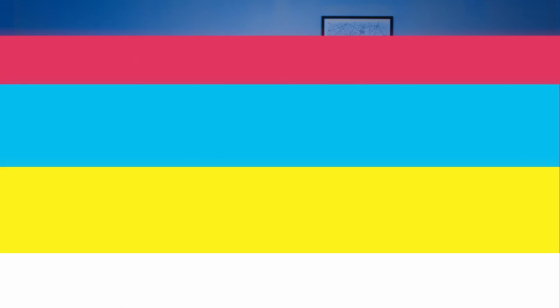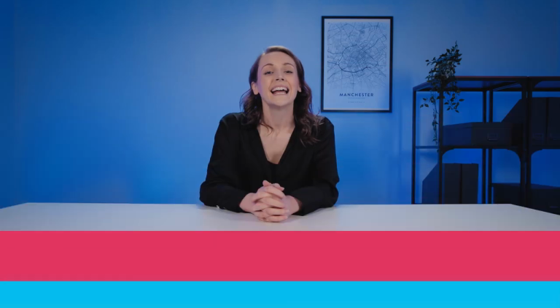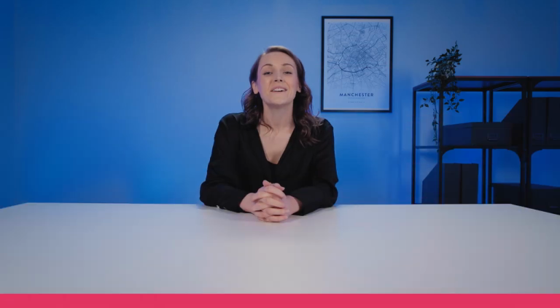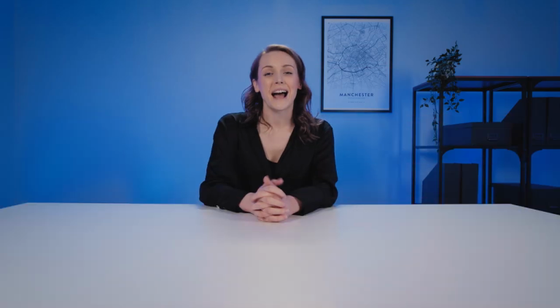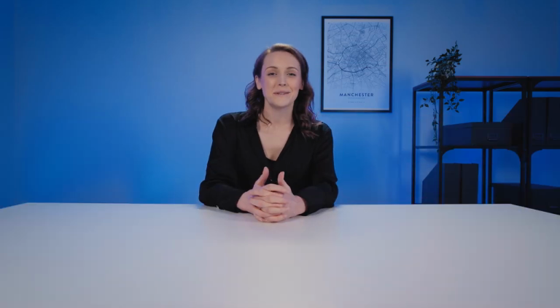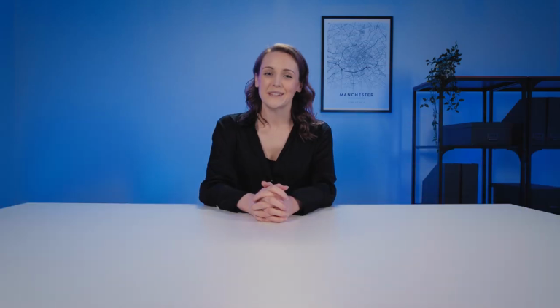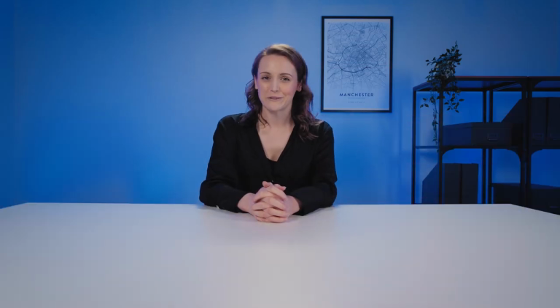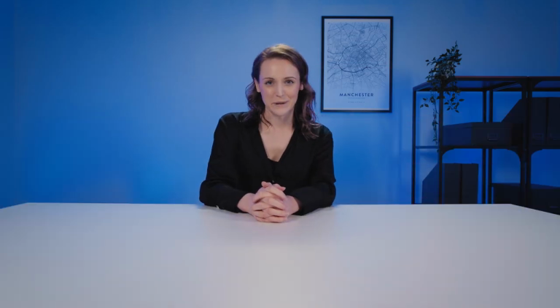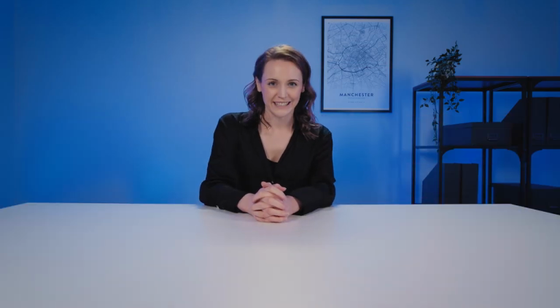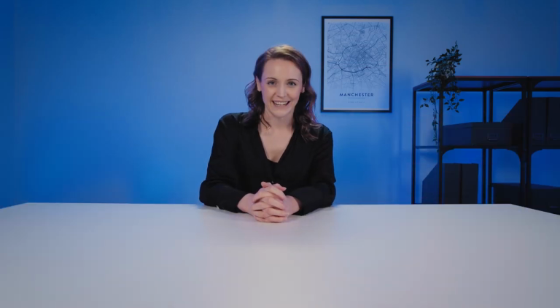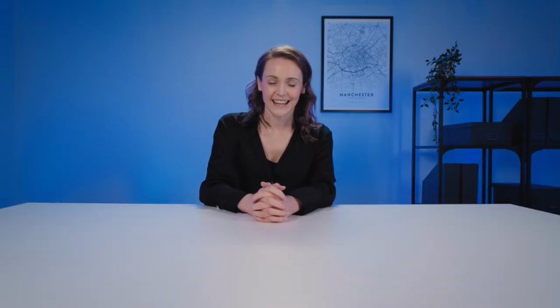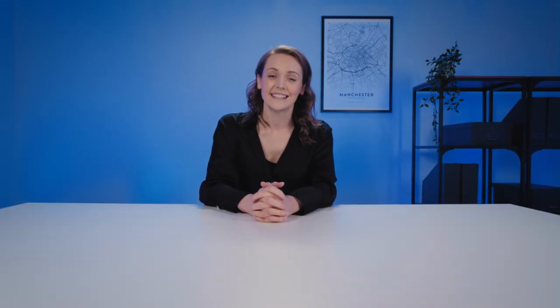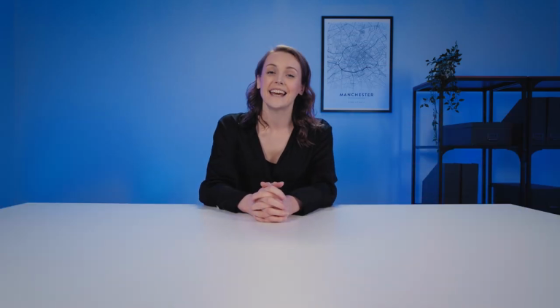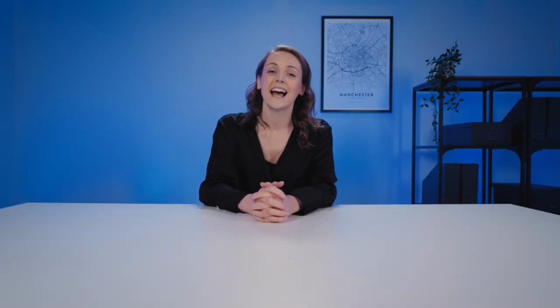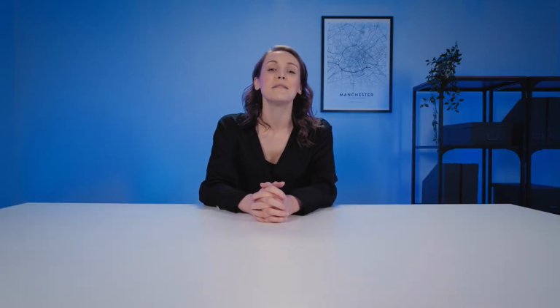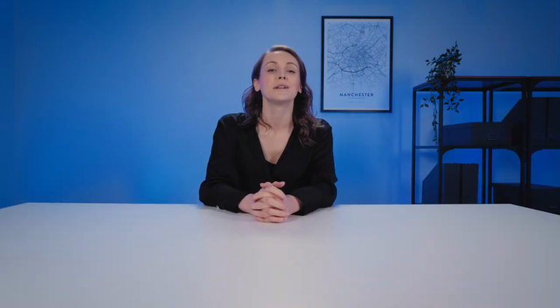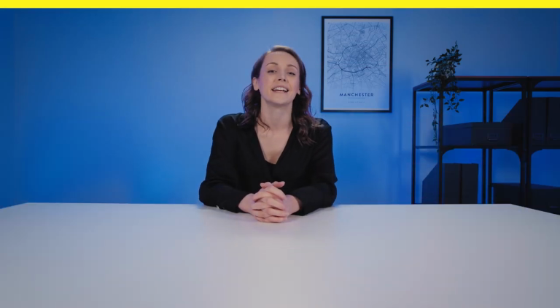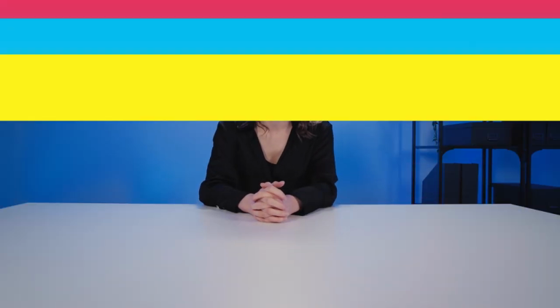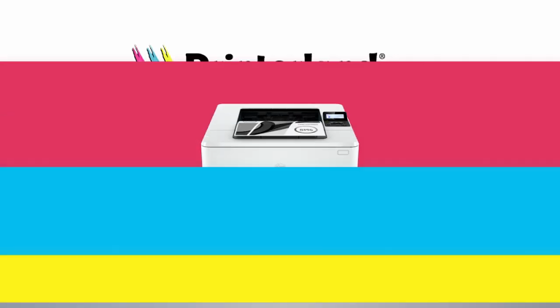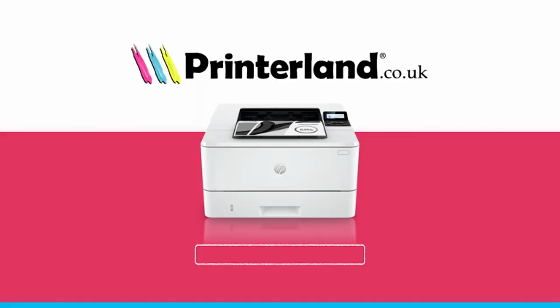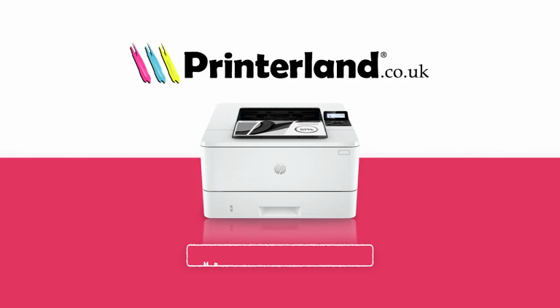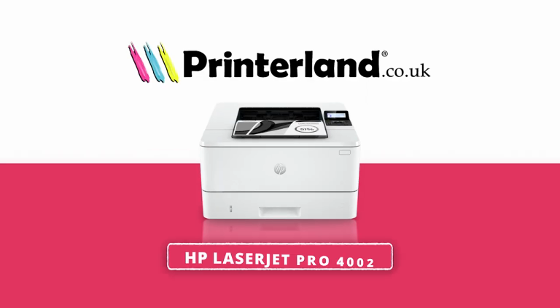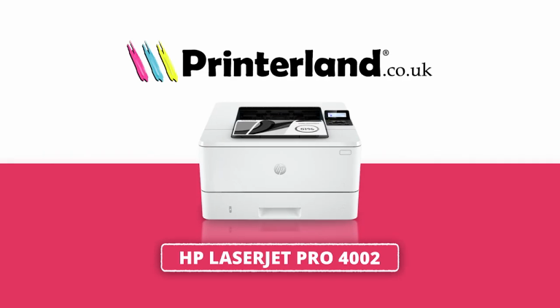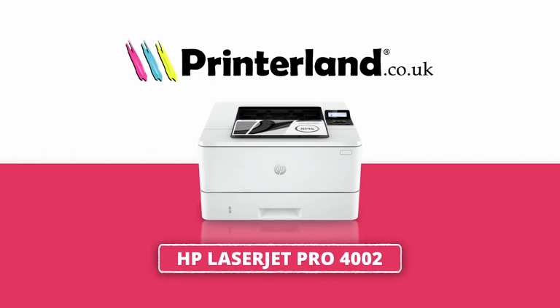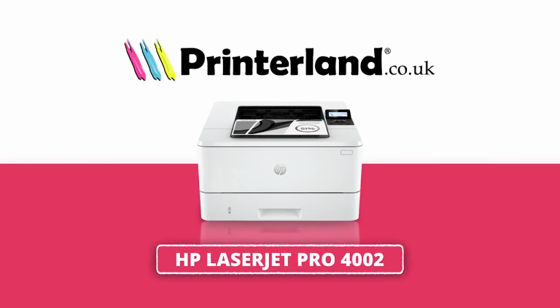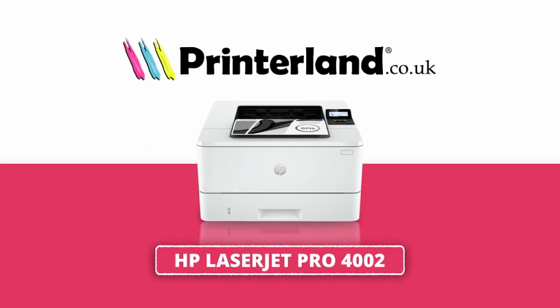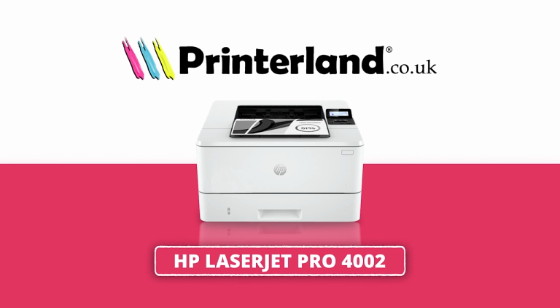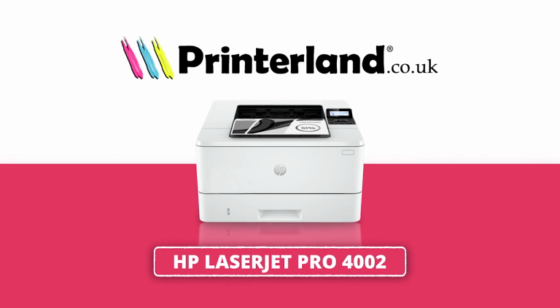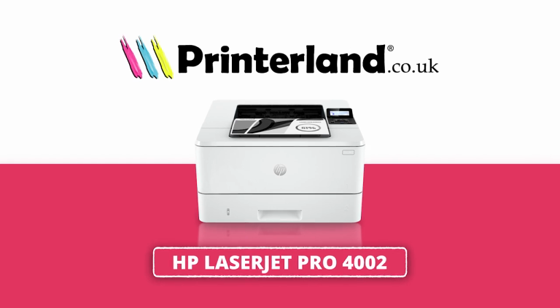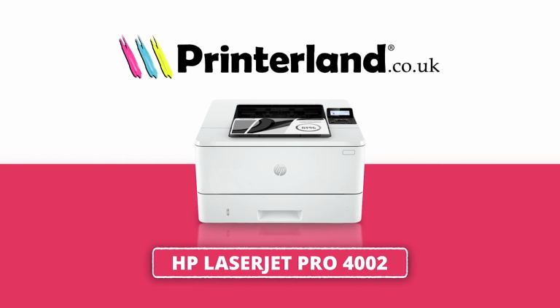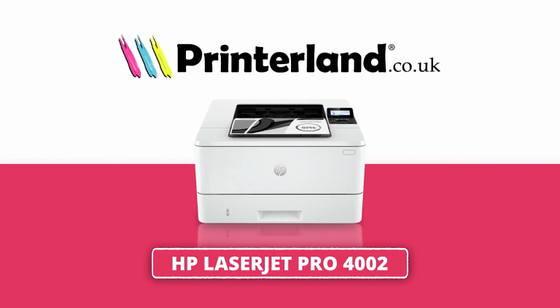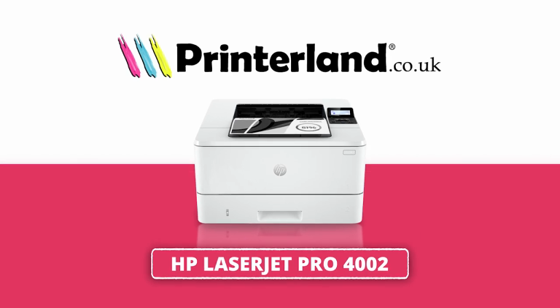Hello, I'm Suzanne from Pinterland and today I'm looking at the HP LaserJet Pro 4002.